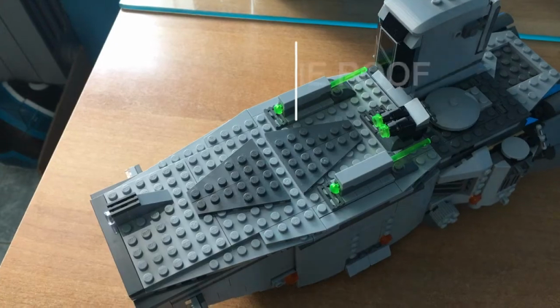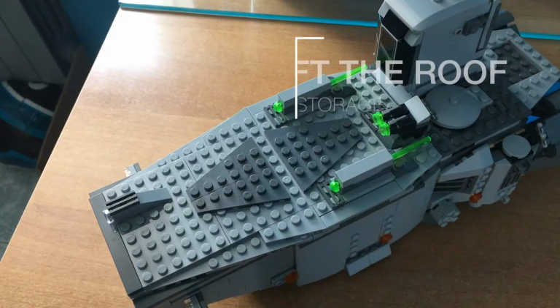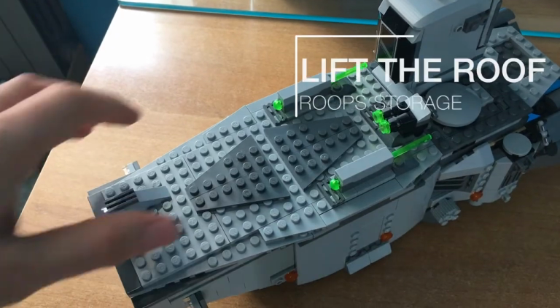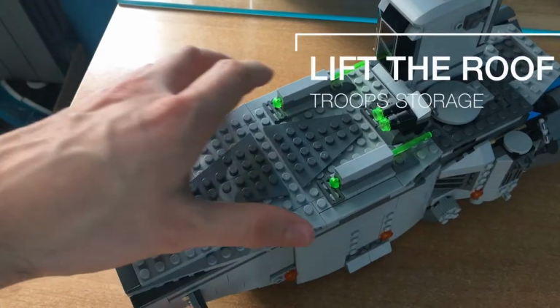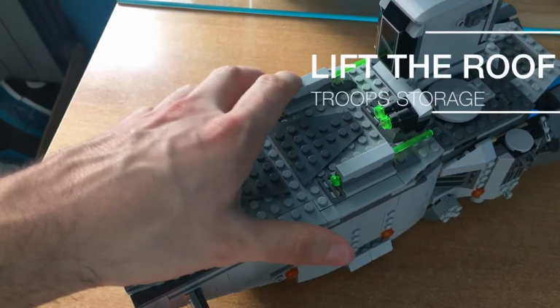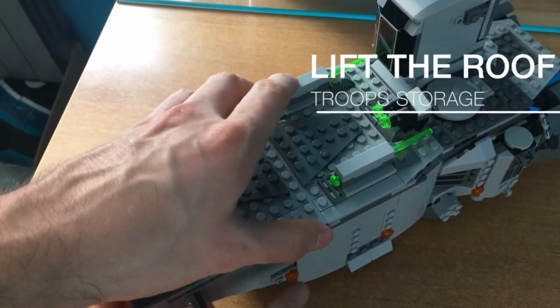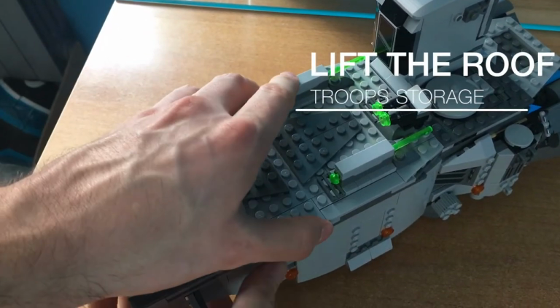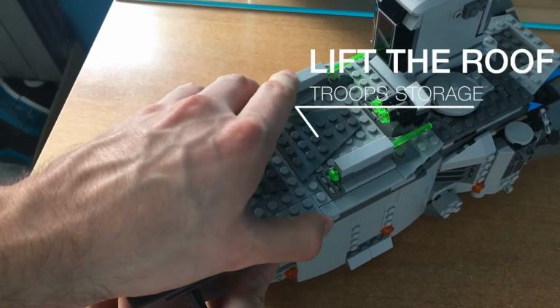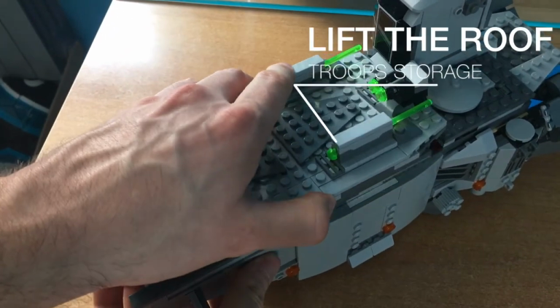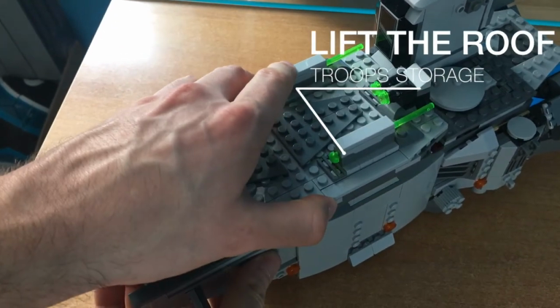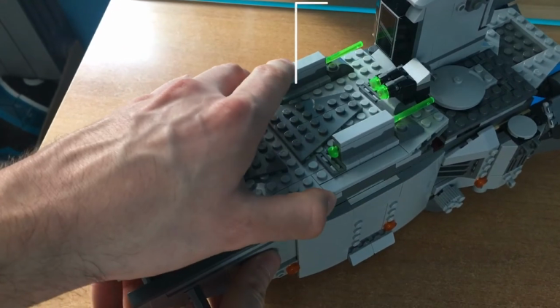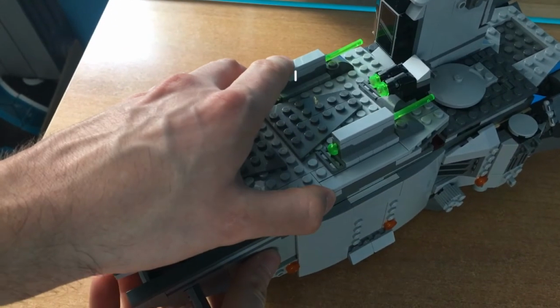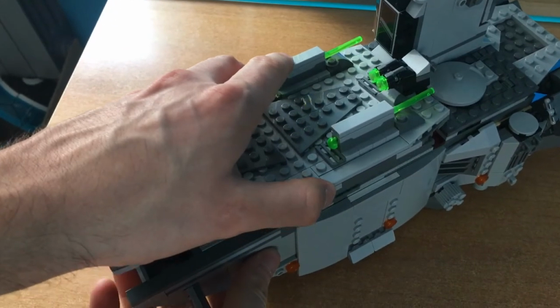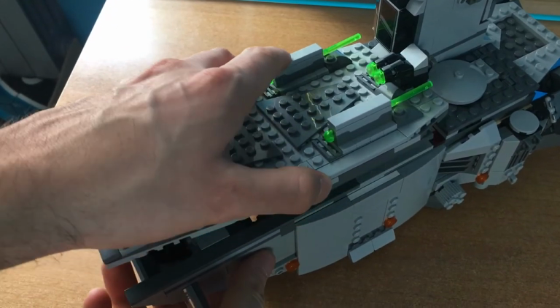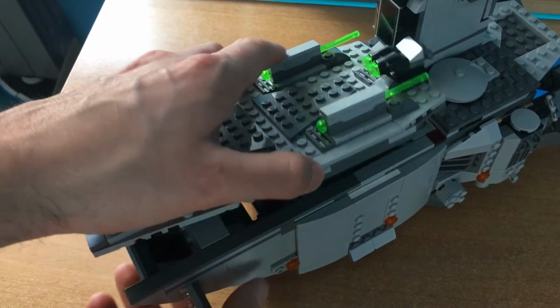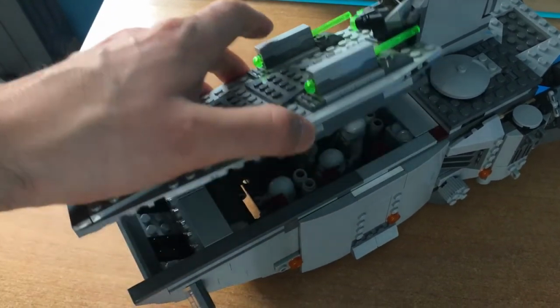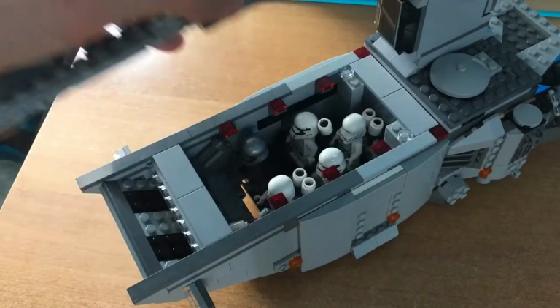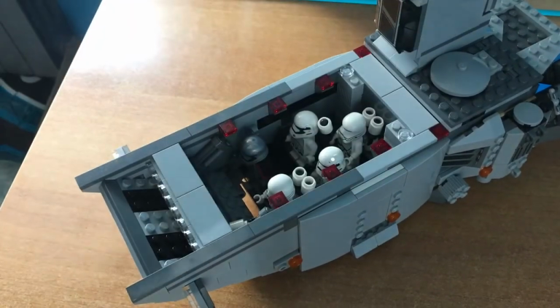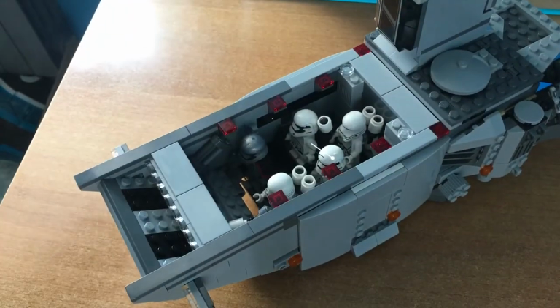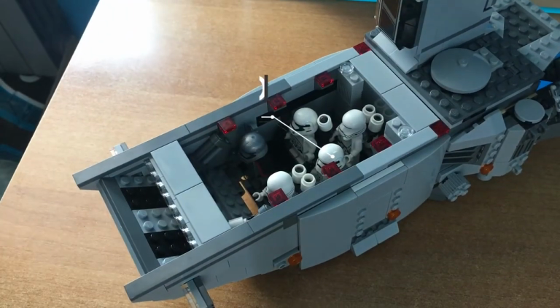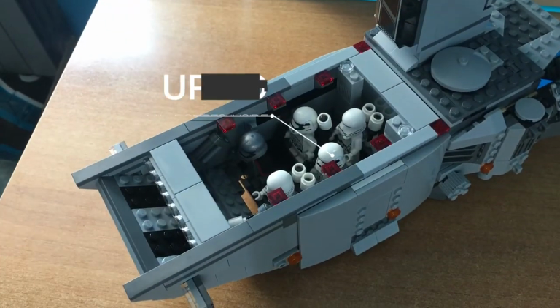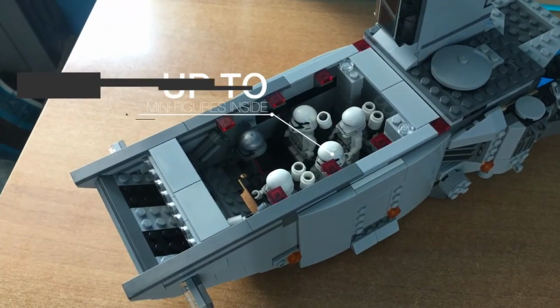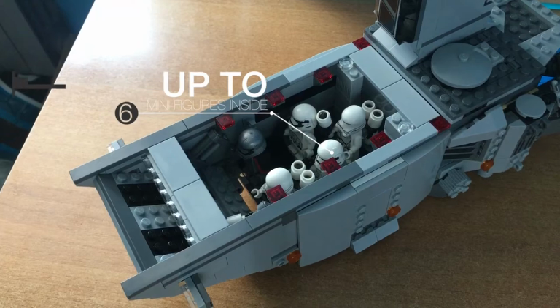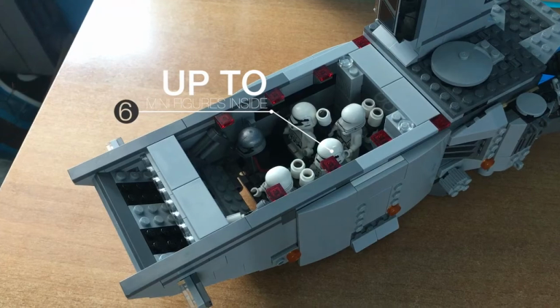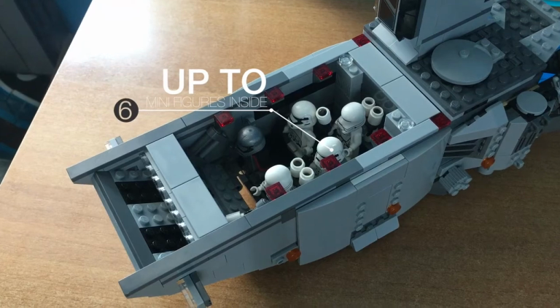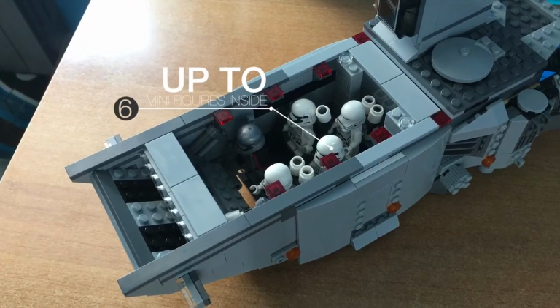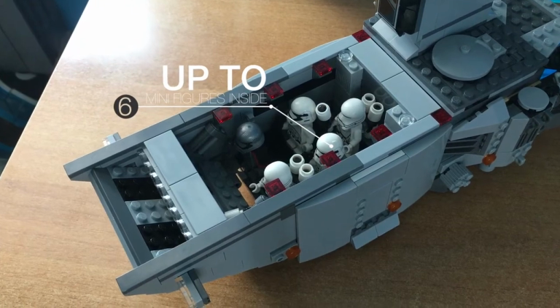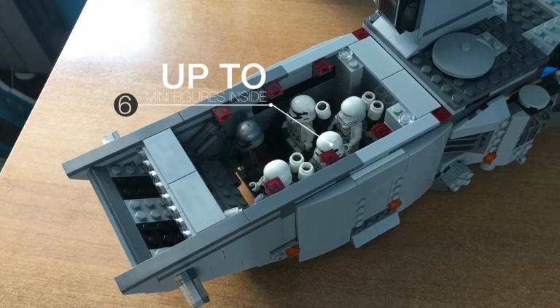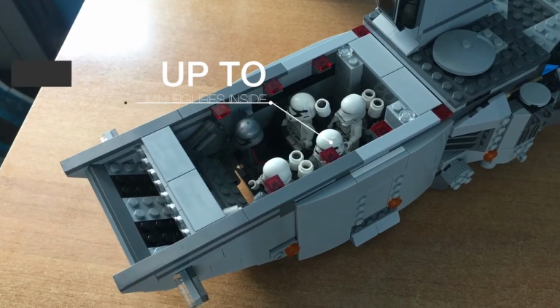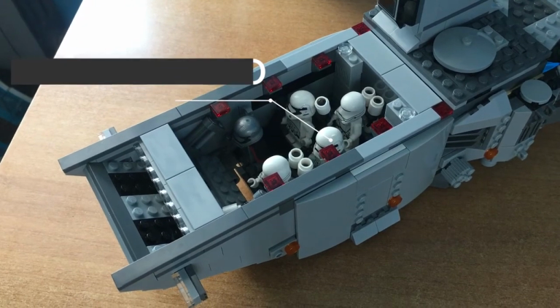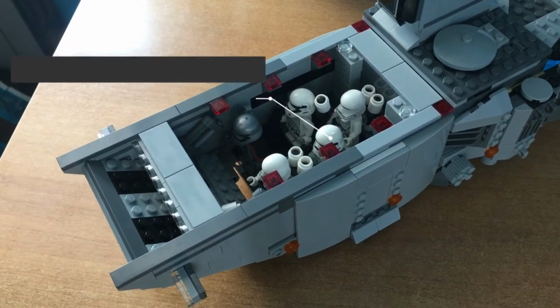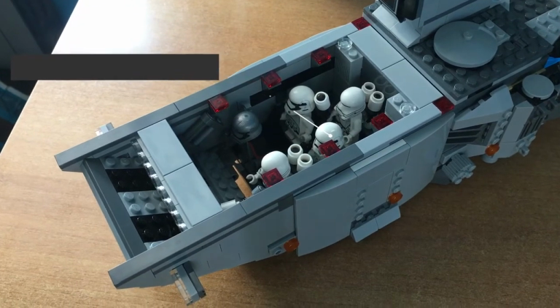You can lift the roof to reveal an empty space where you can store up to 6 minifigures.